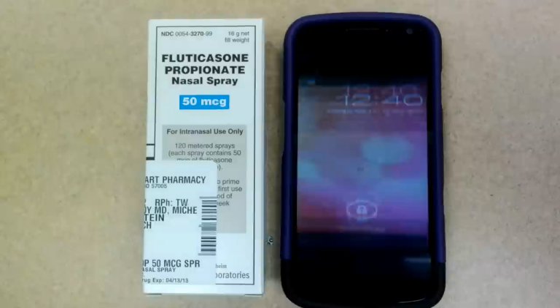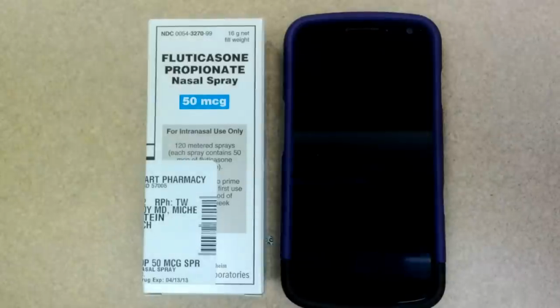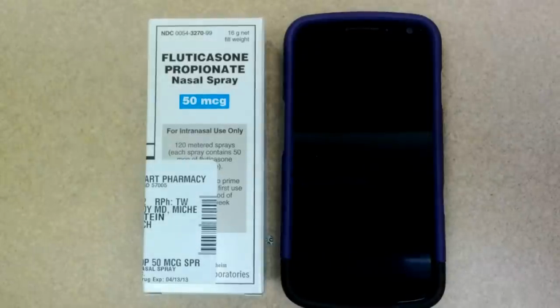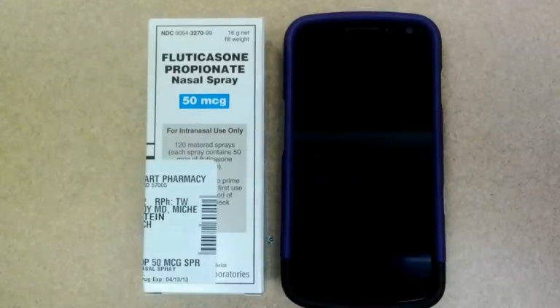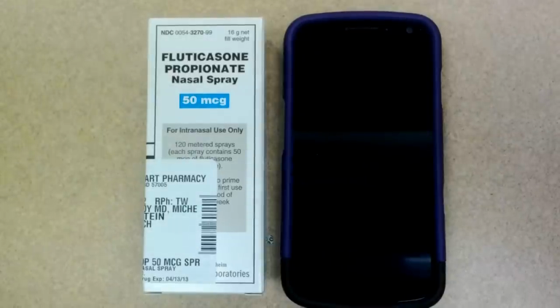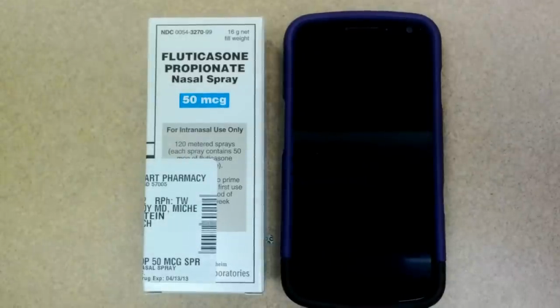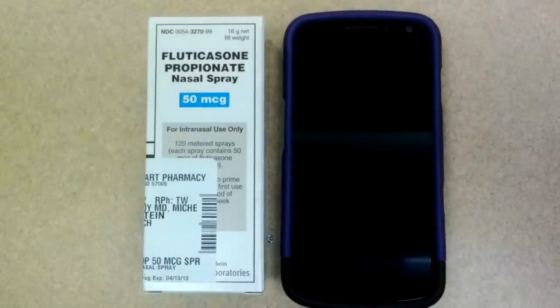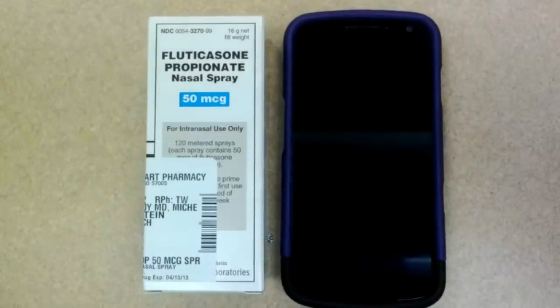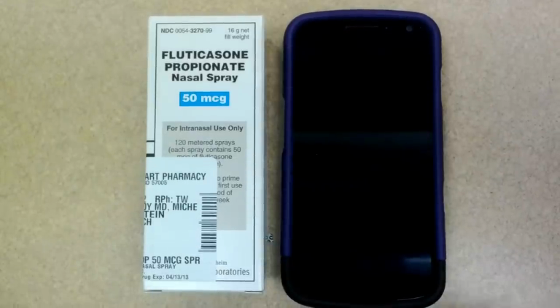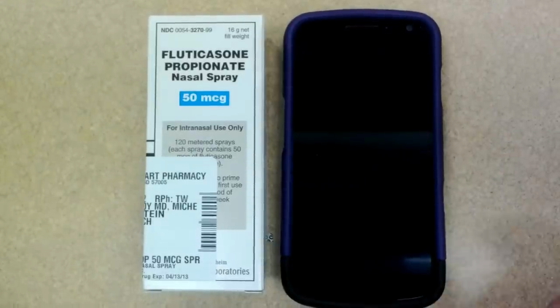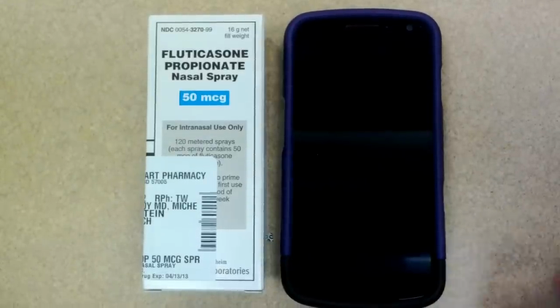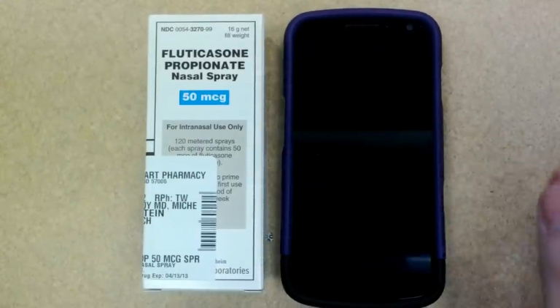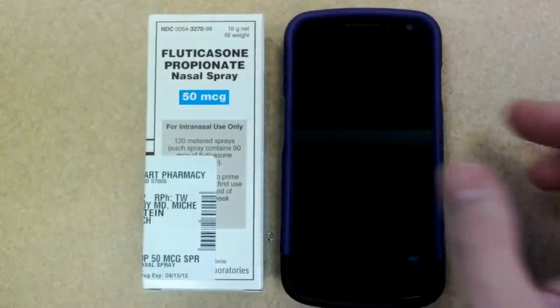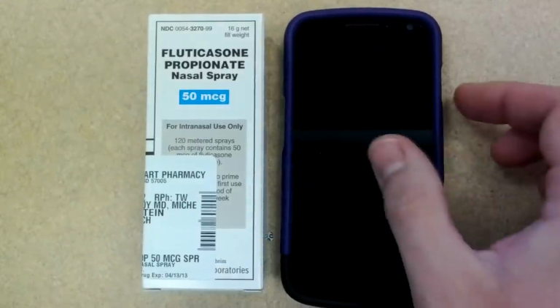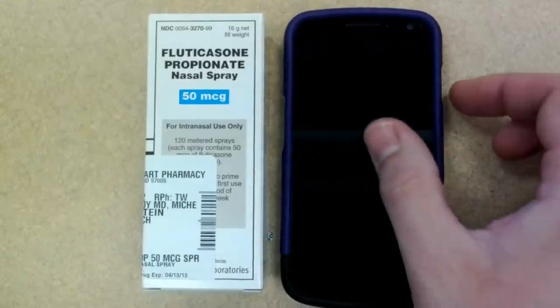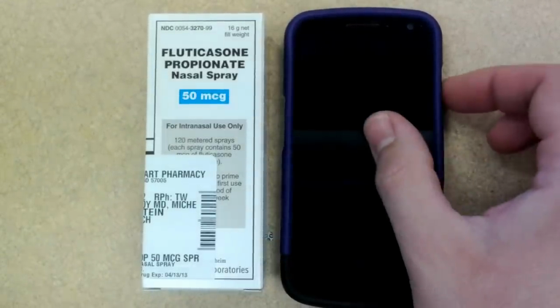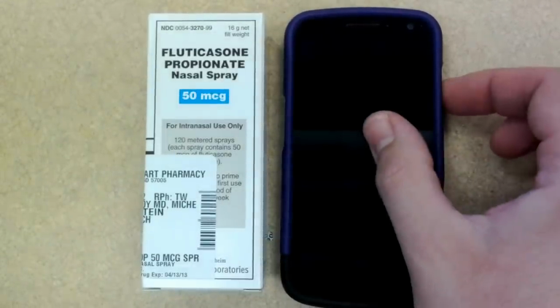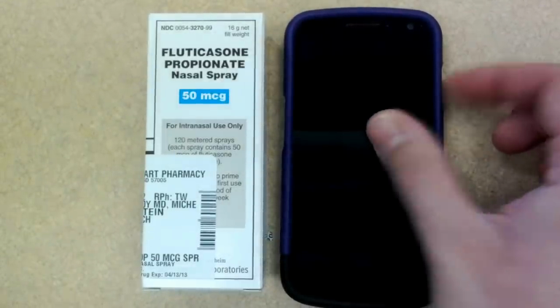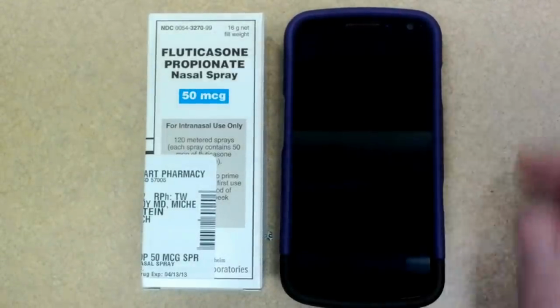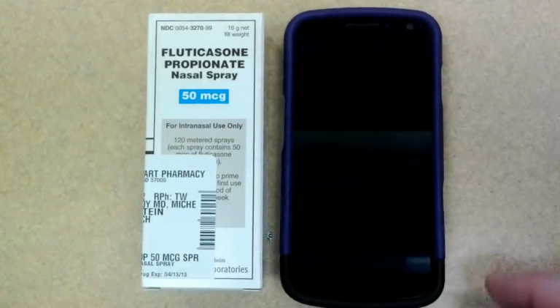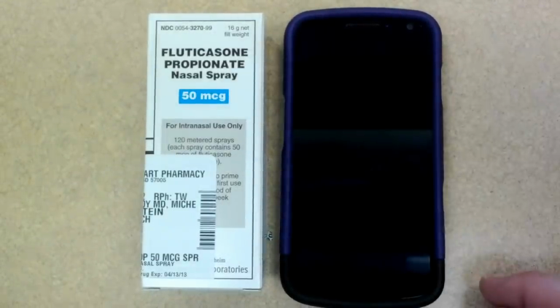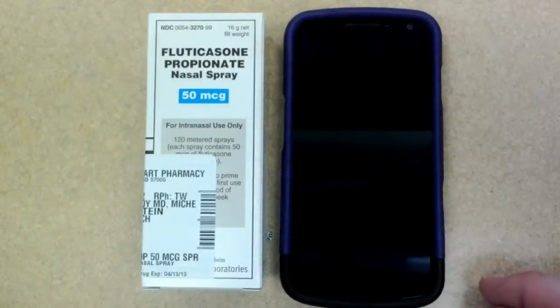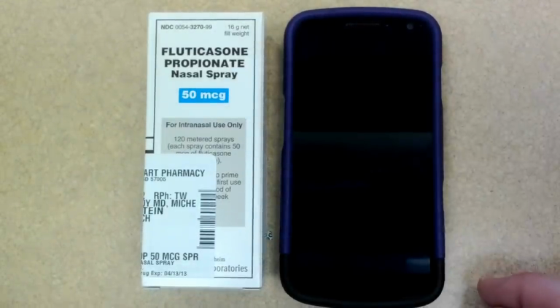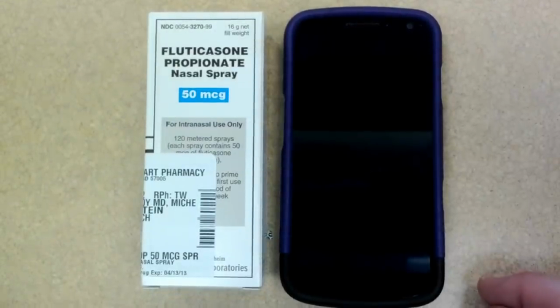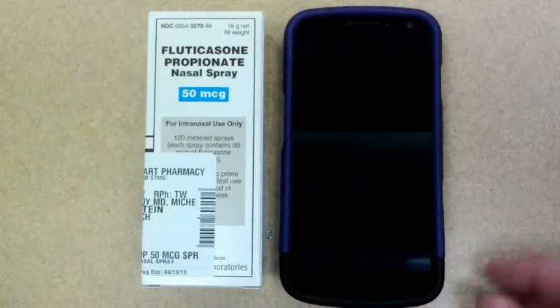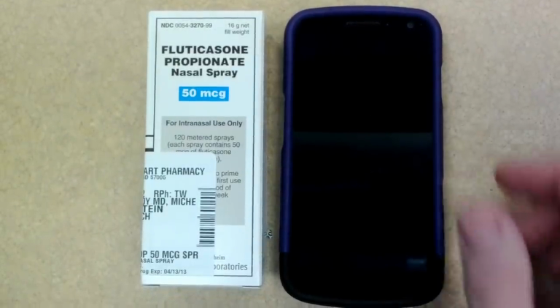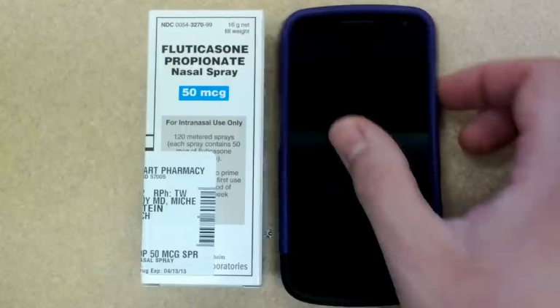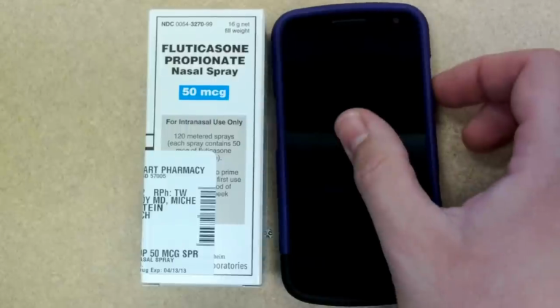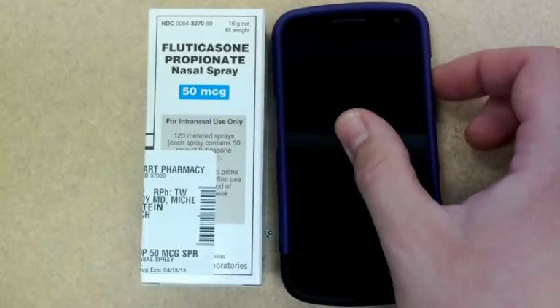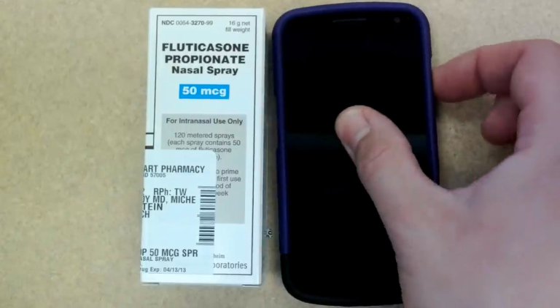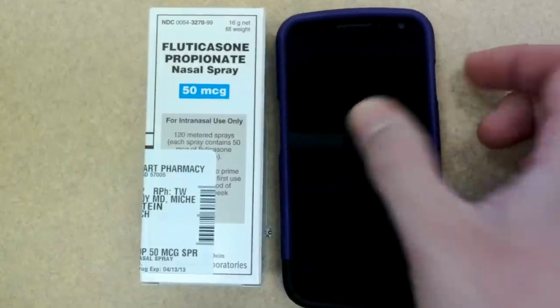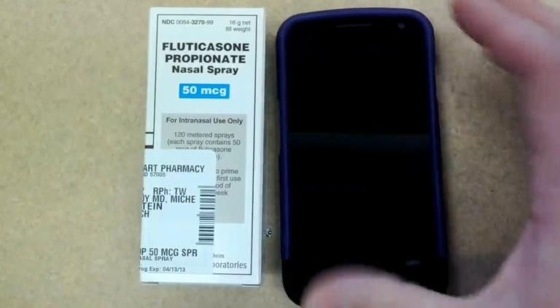Hi, this is Tom from Brandon Health Mart Pharmacy. I was just going to show you how easy it is to download and use our online mobile app.